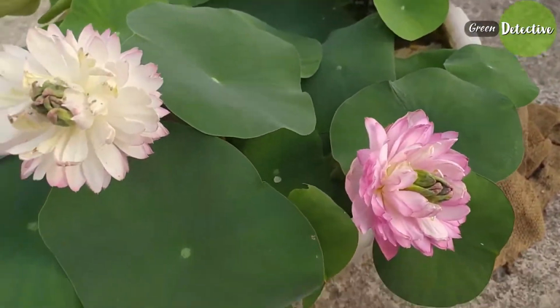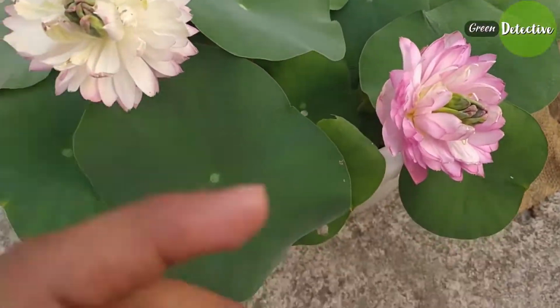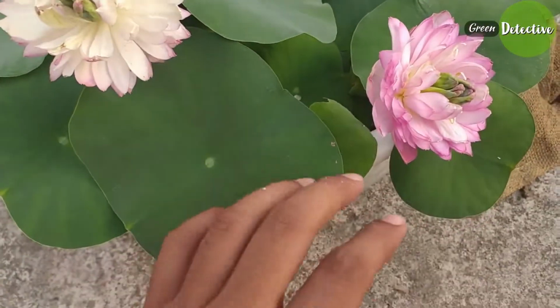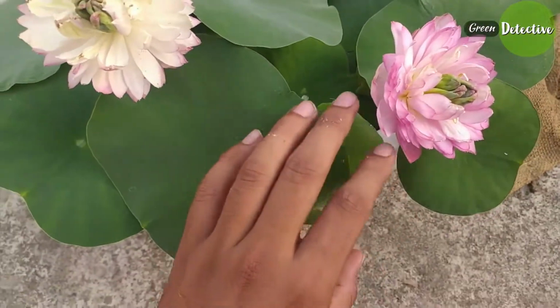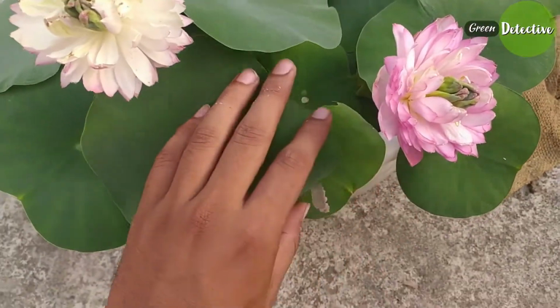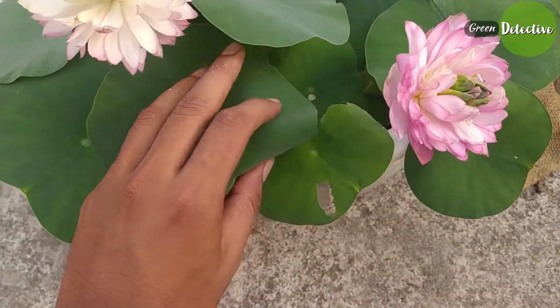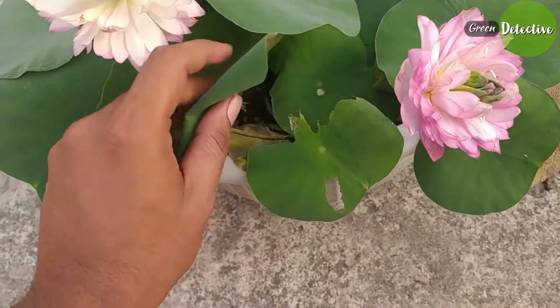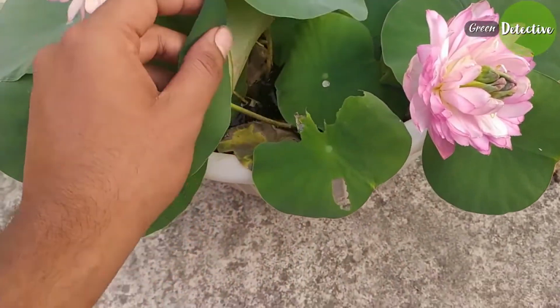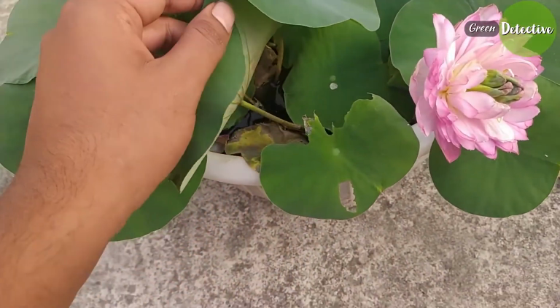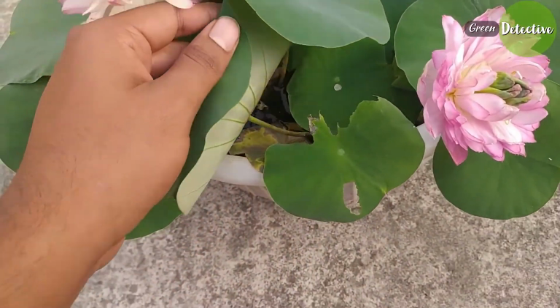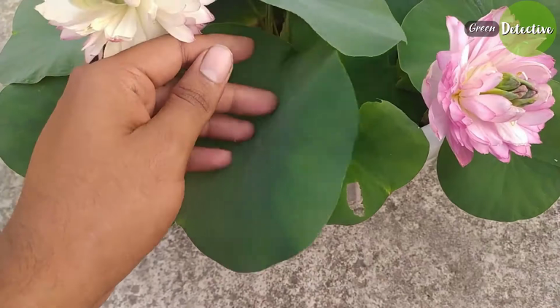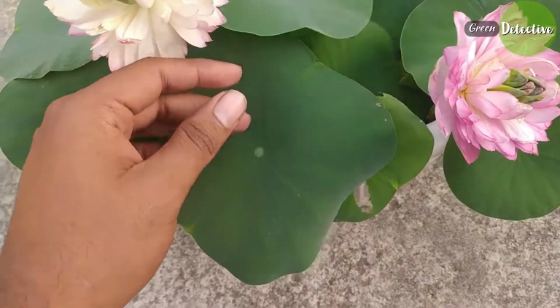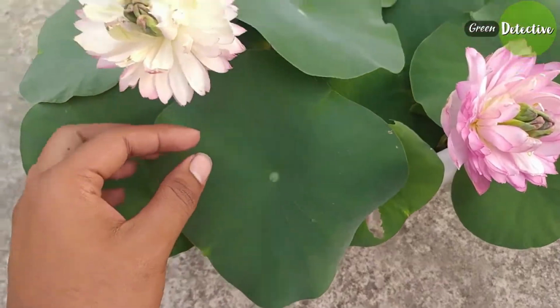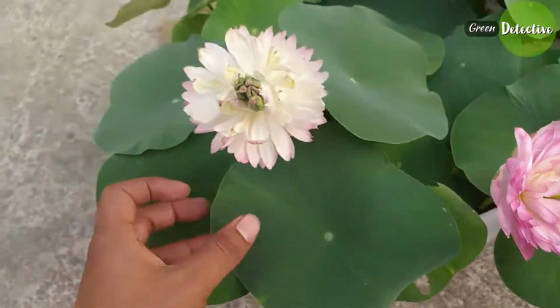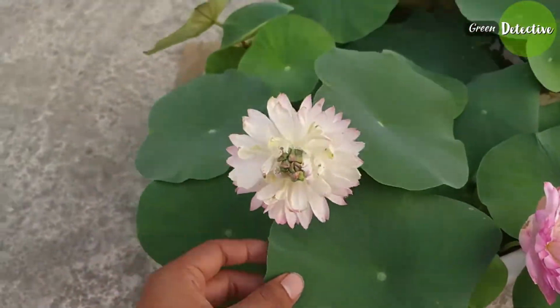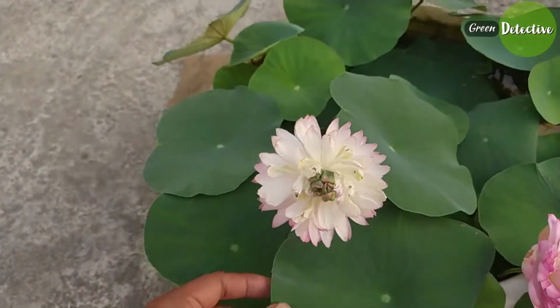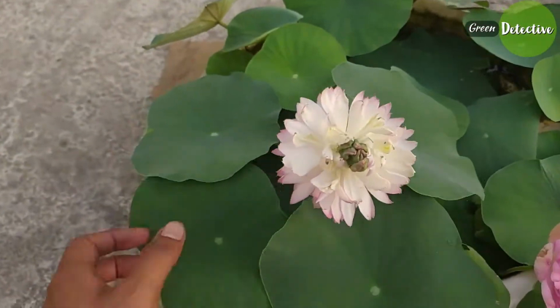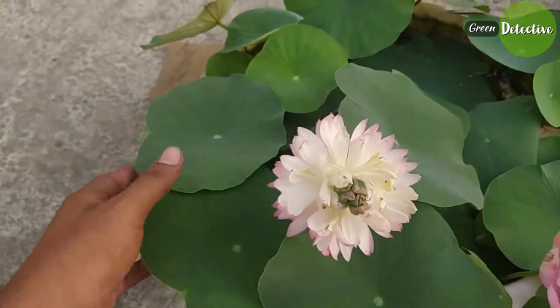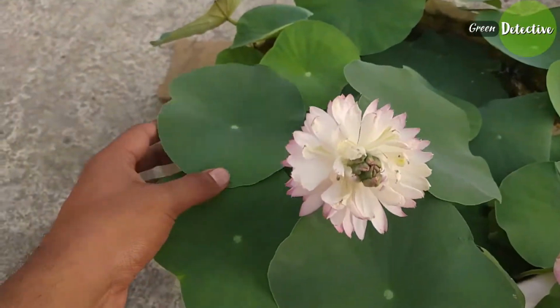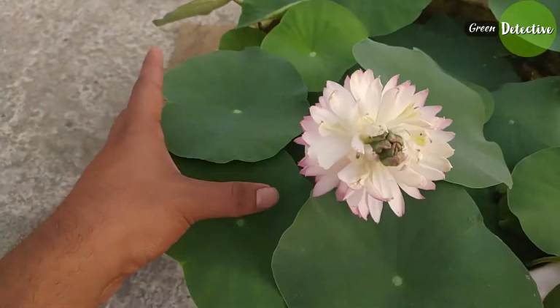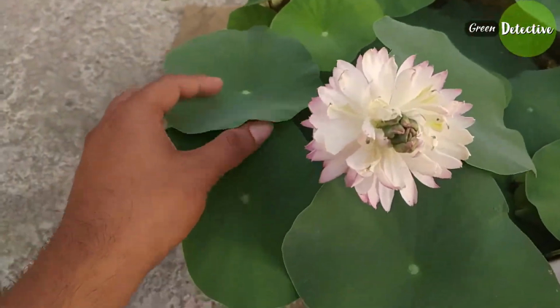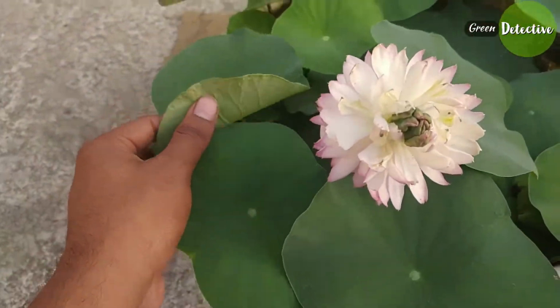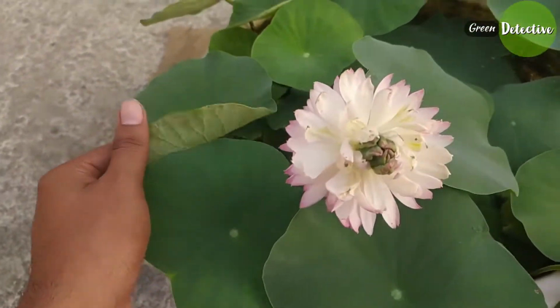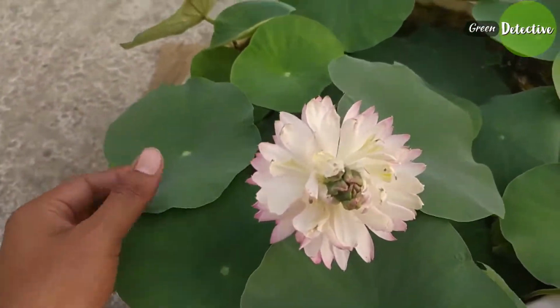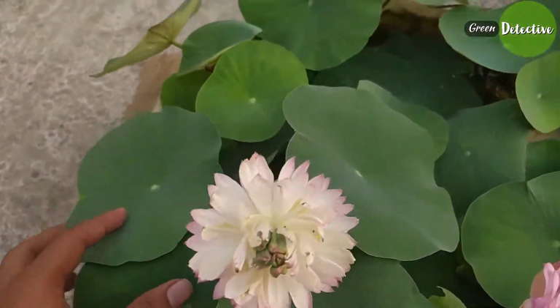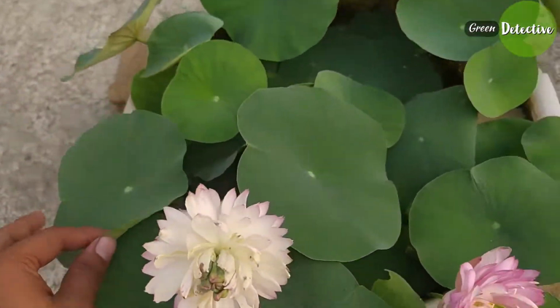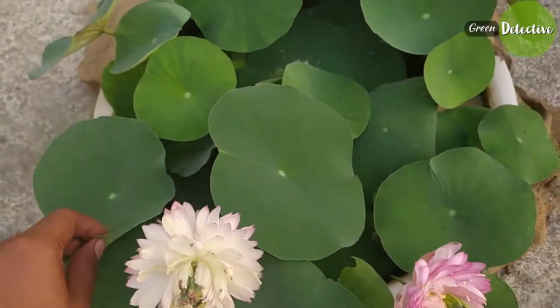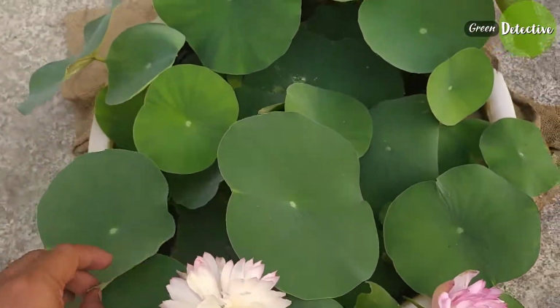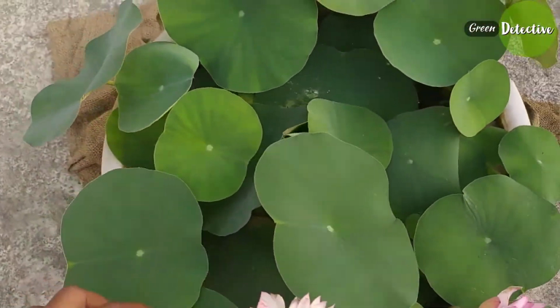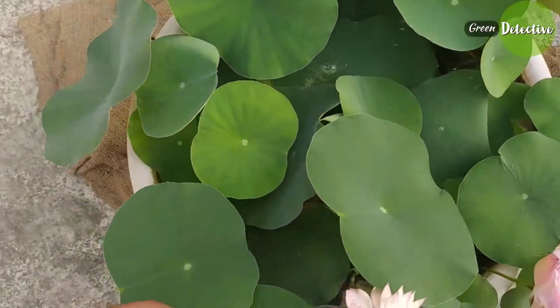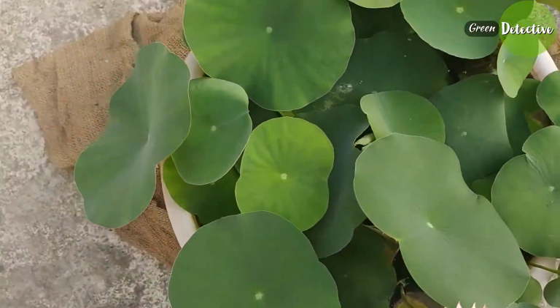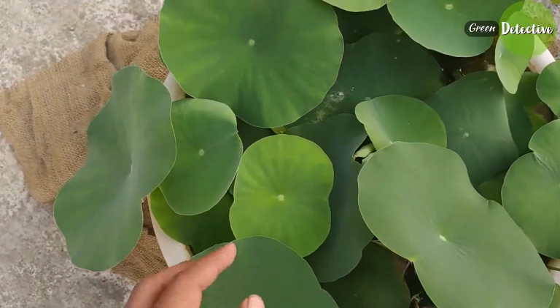These leaves are called aerial leaves. They do not submerge — they rise above the water.